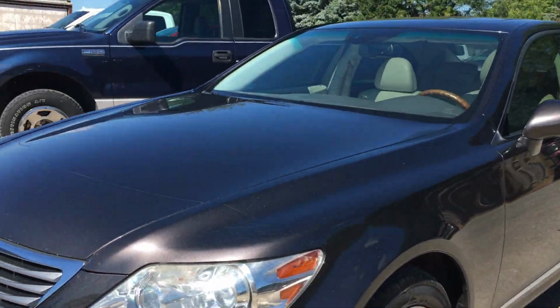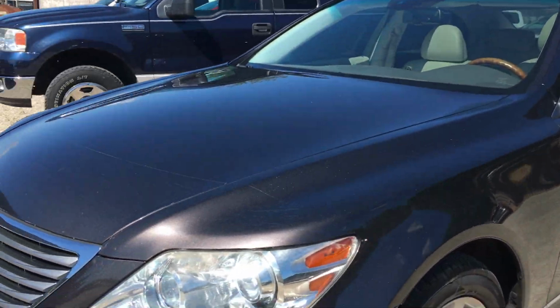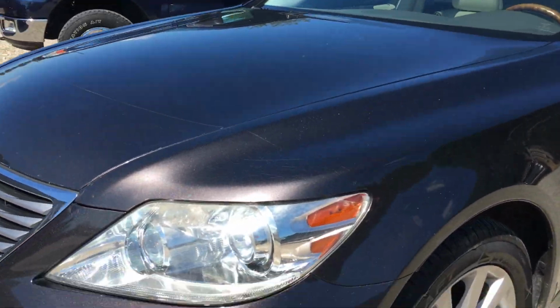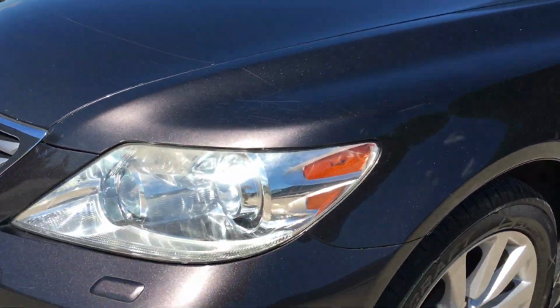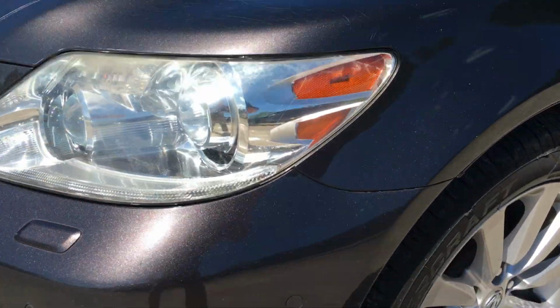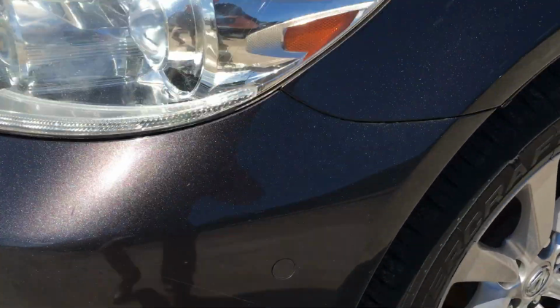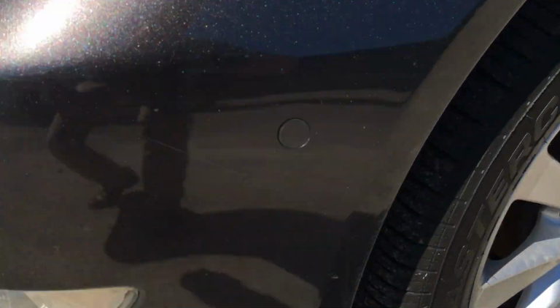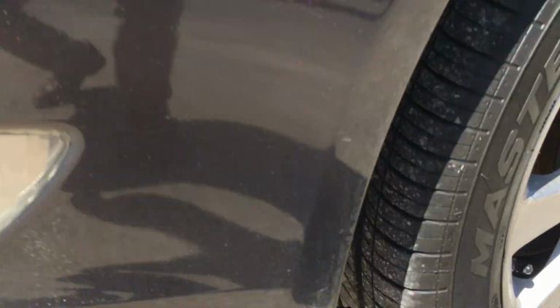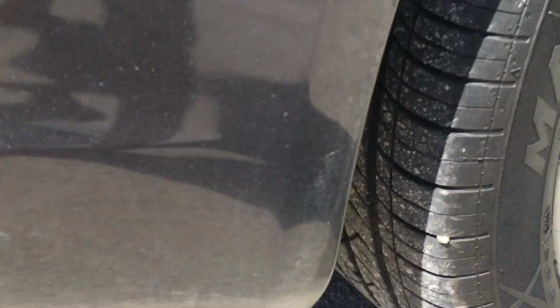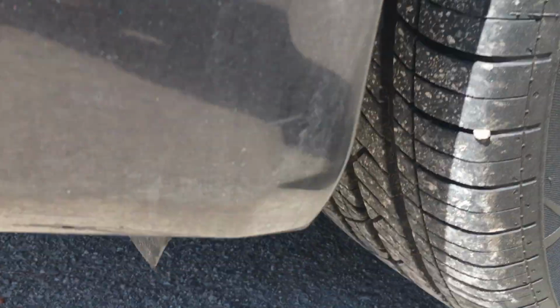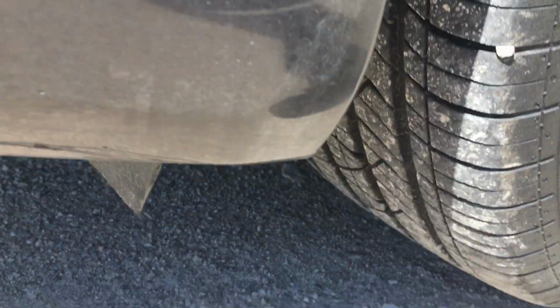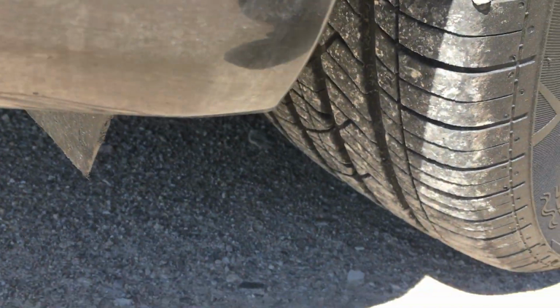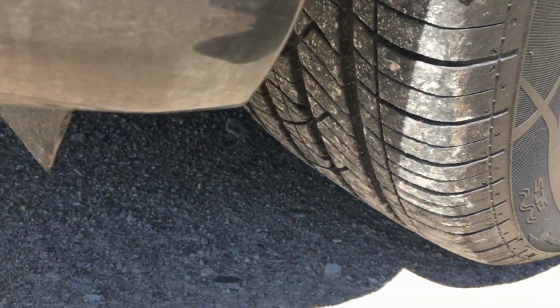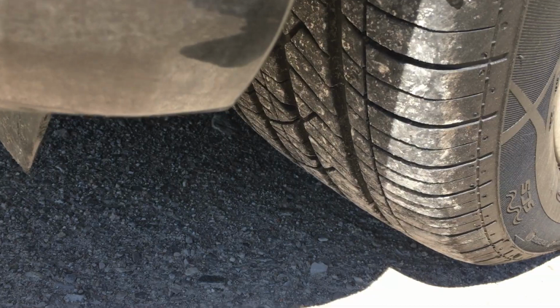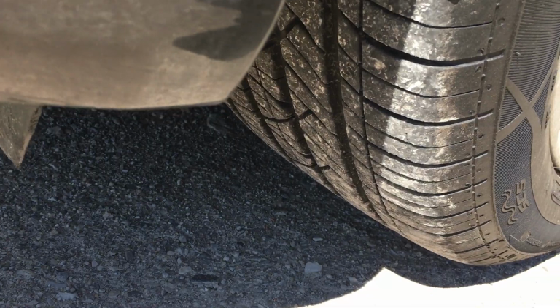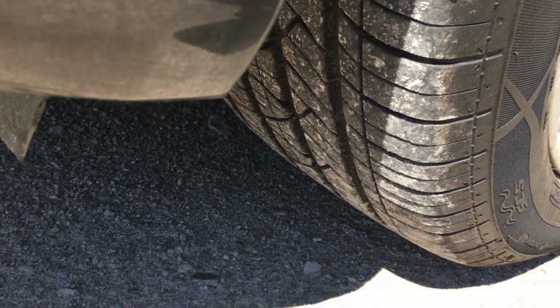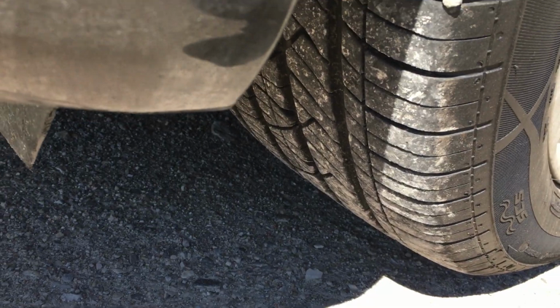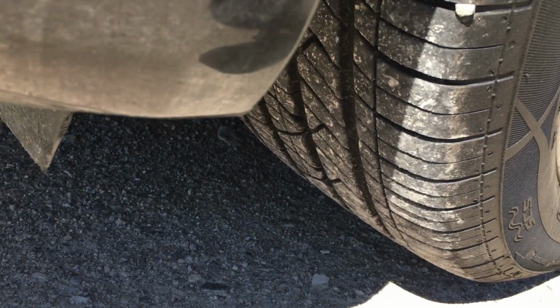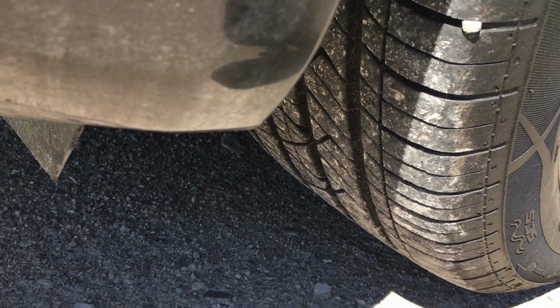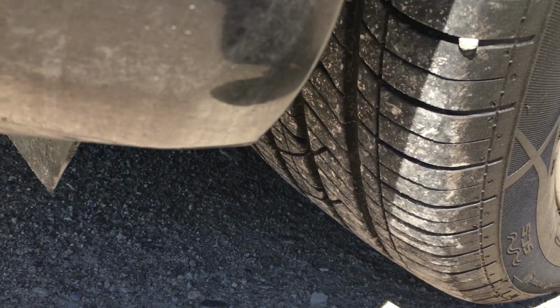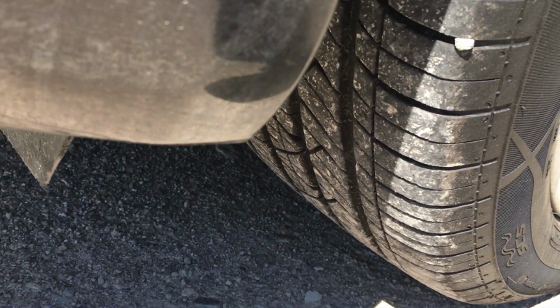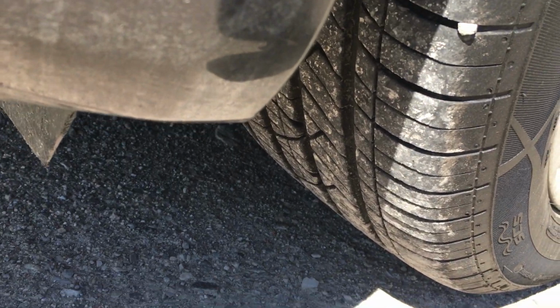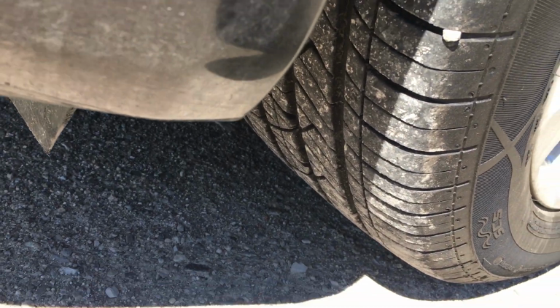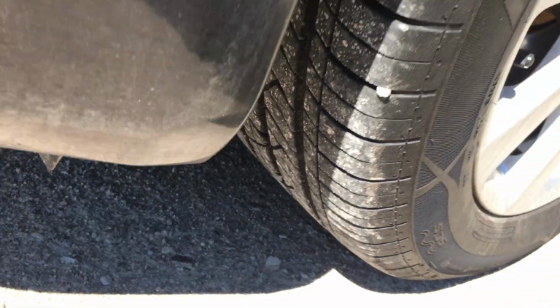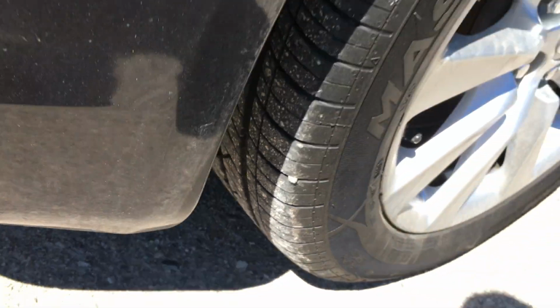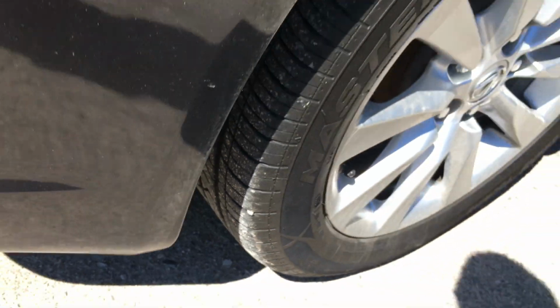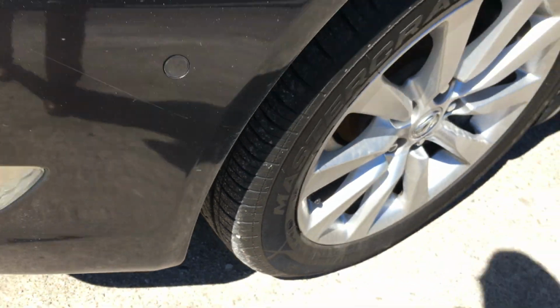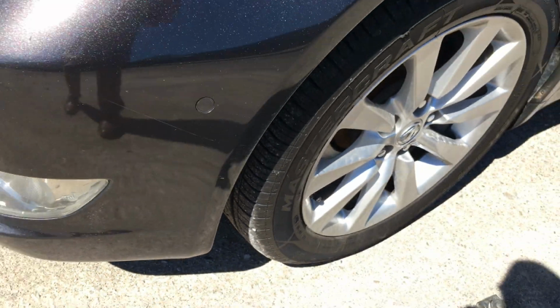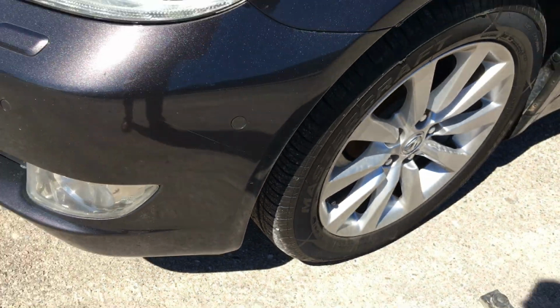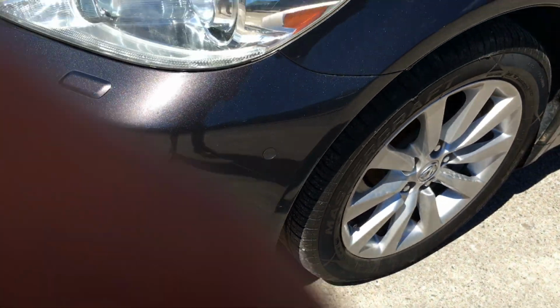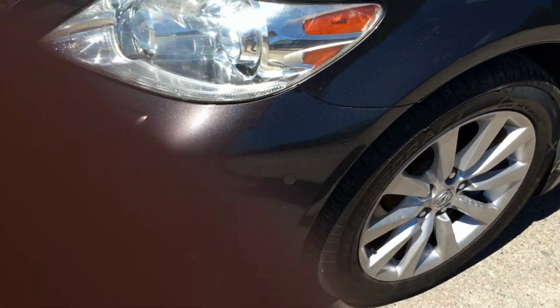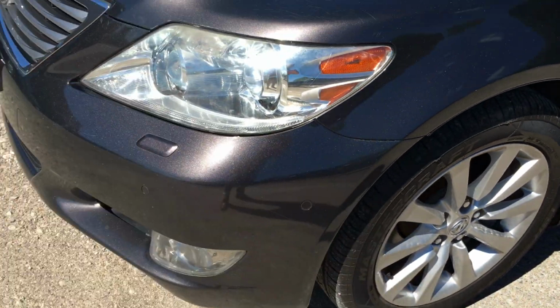All four tires look to be fairly new. They all match and have good tread on them.